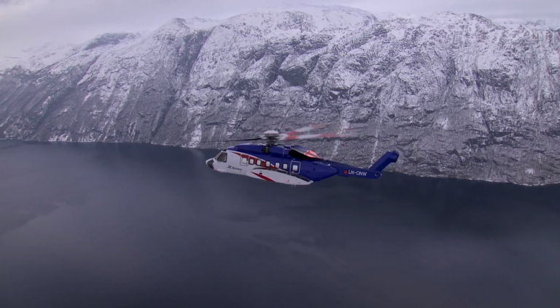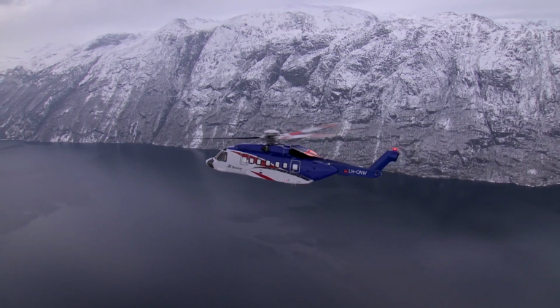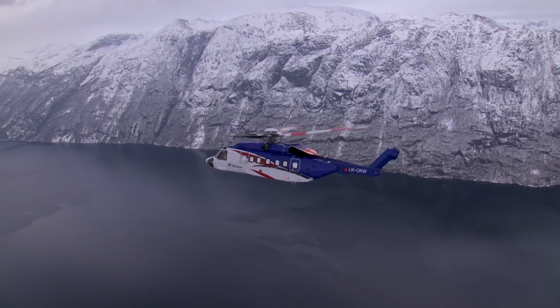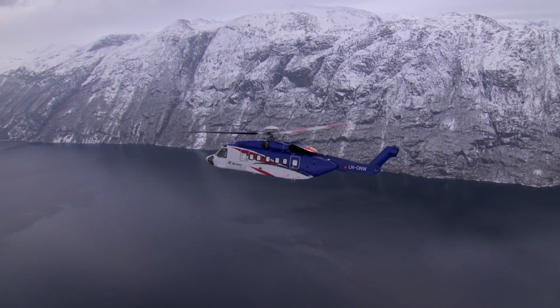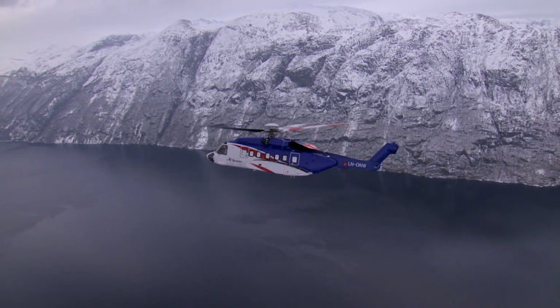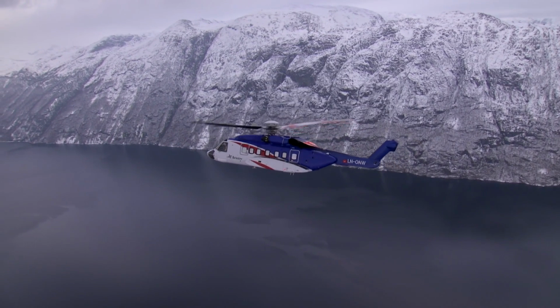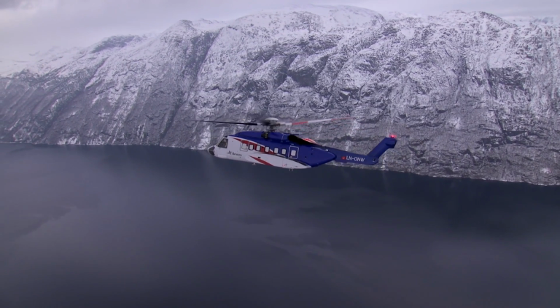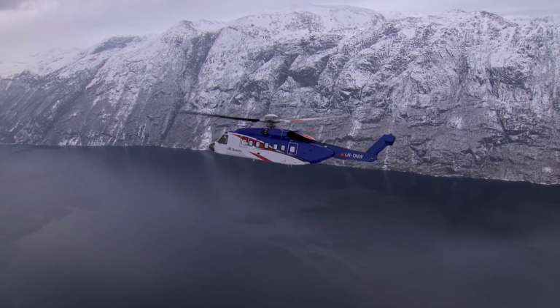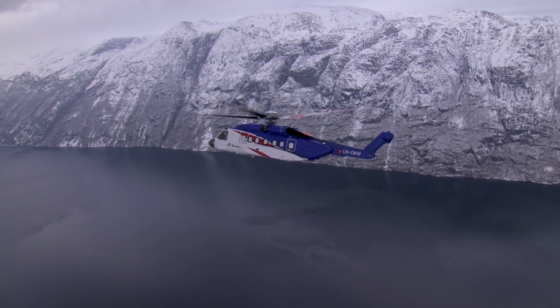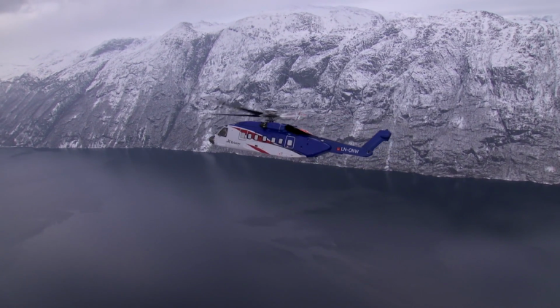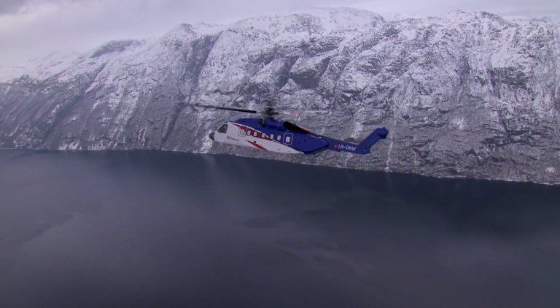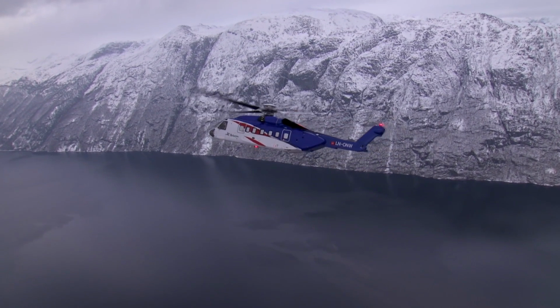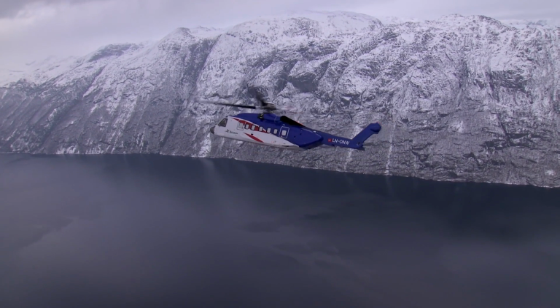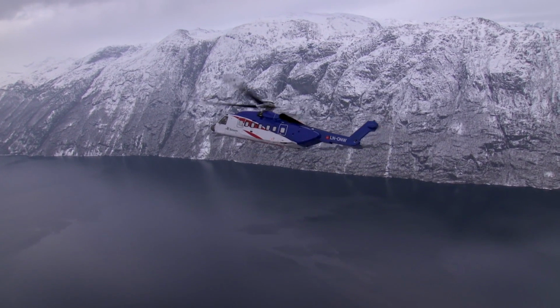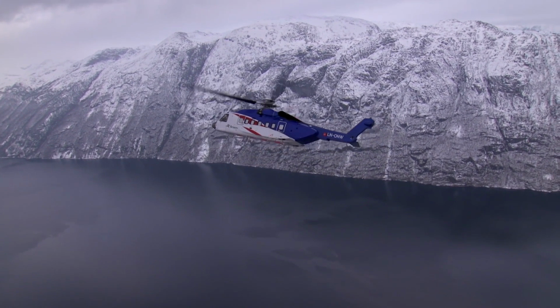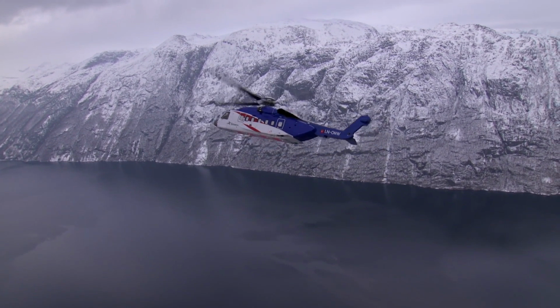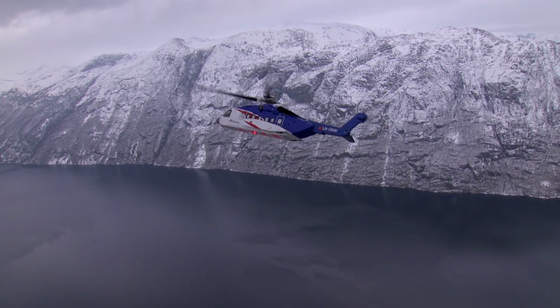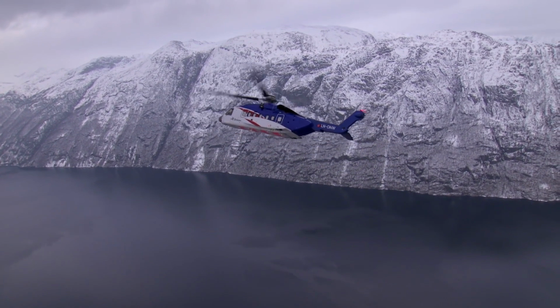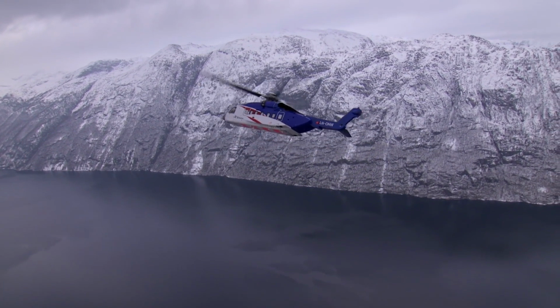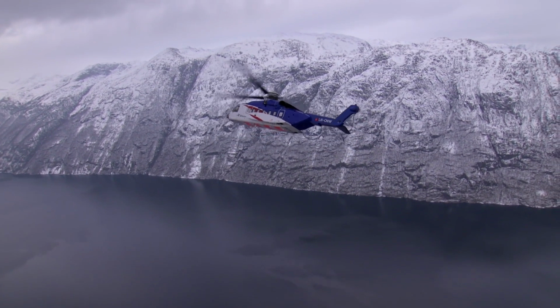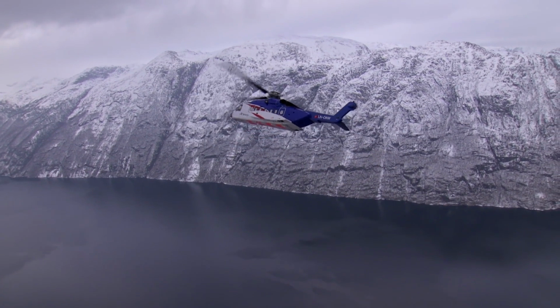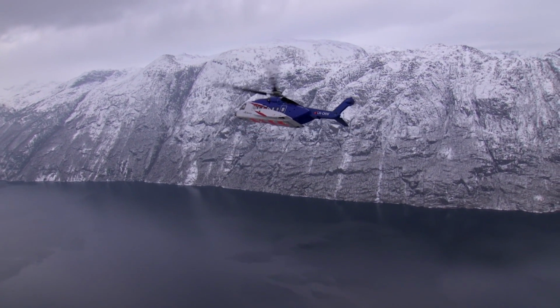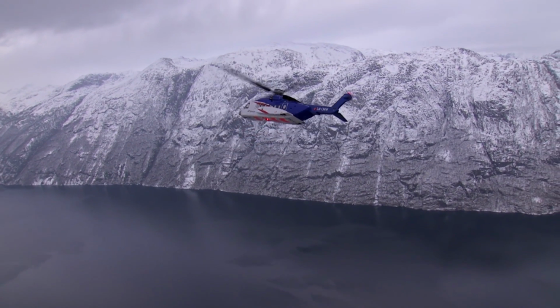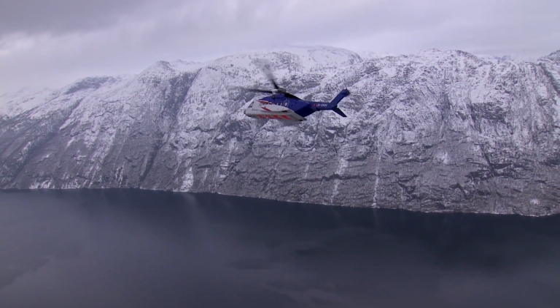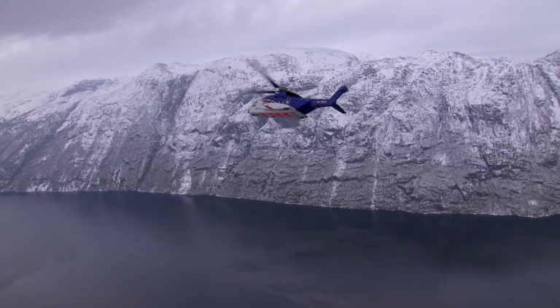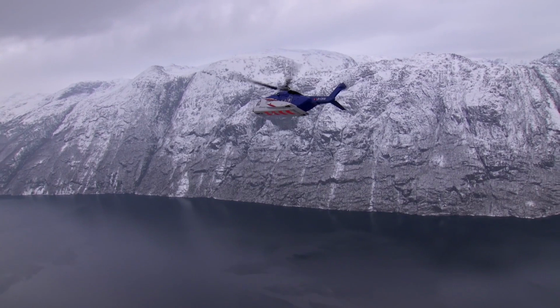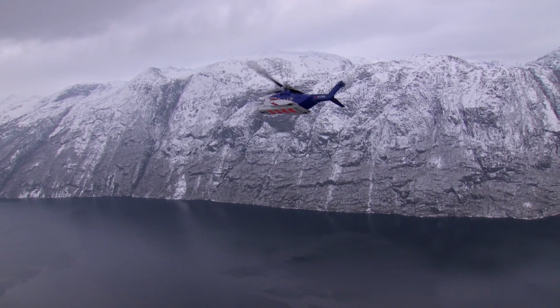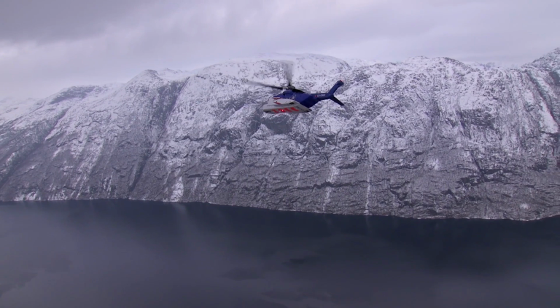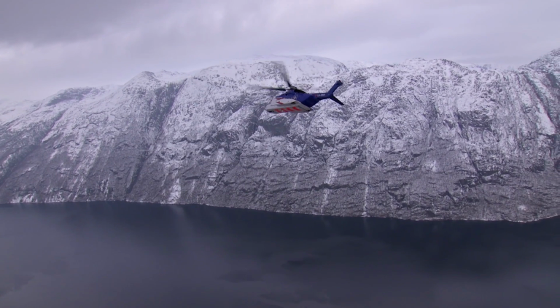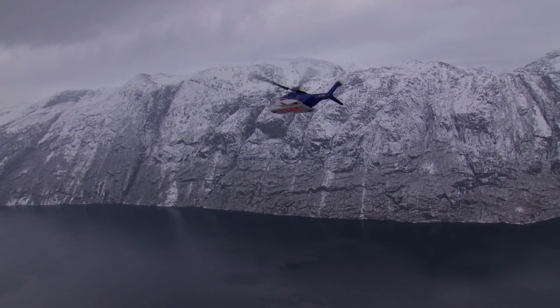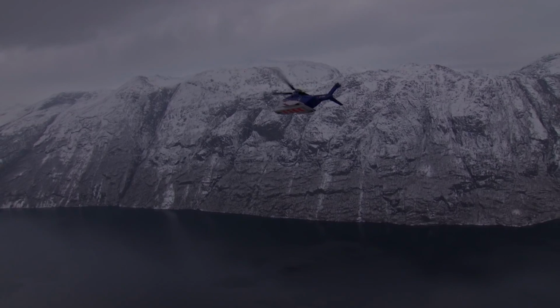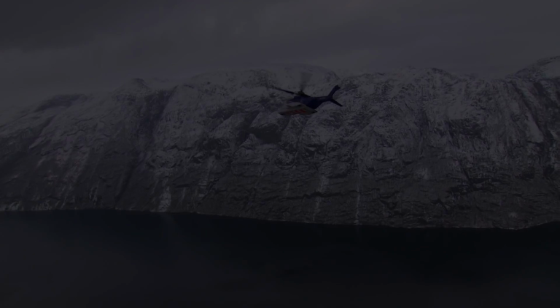The company has delivered more than 300 S92s to date. The new variants are expected to be in customers' hands in three years.